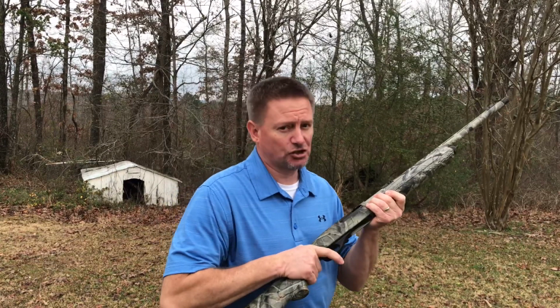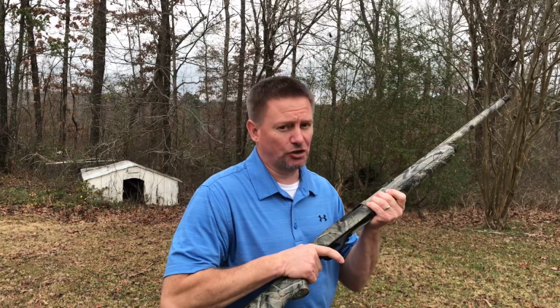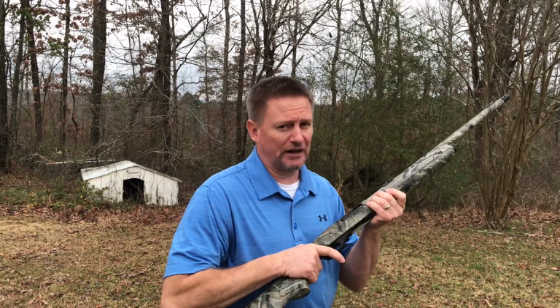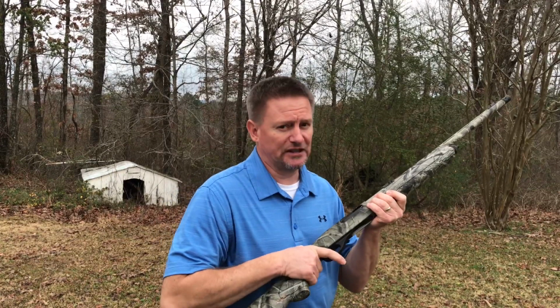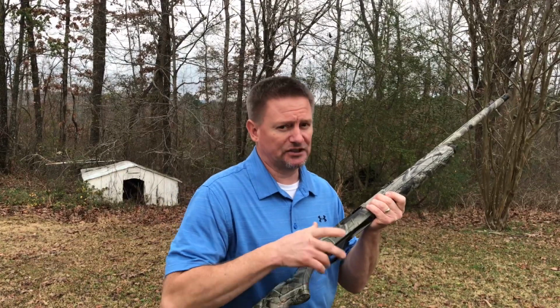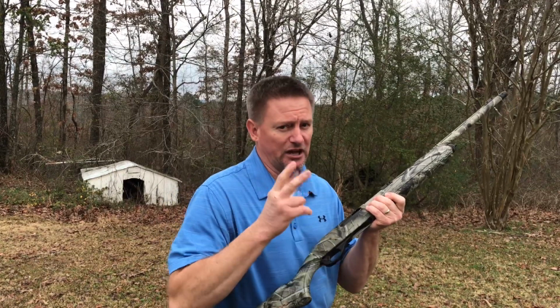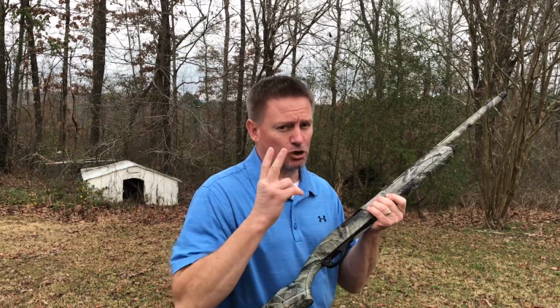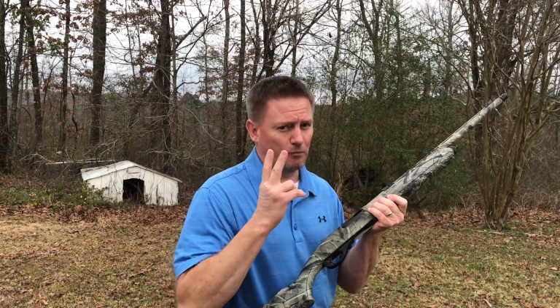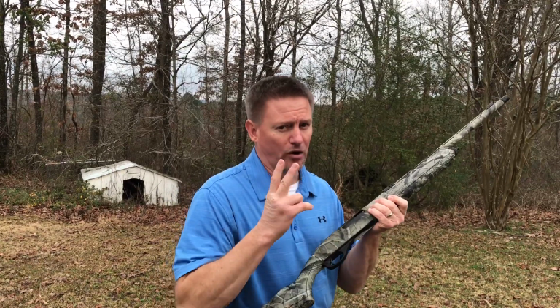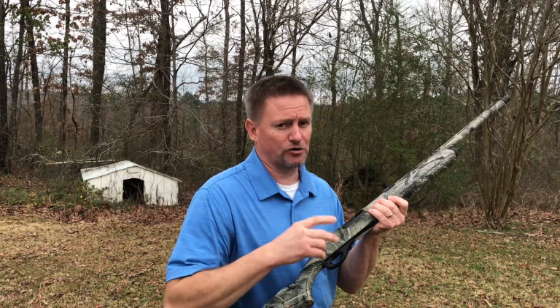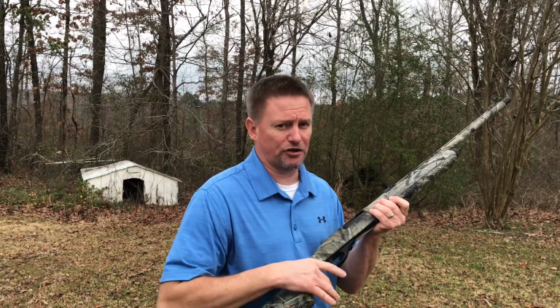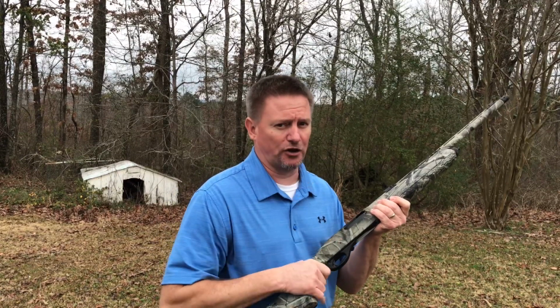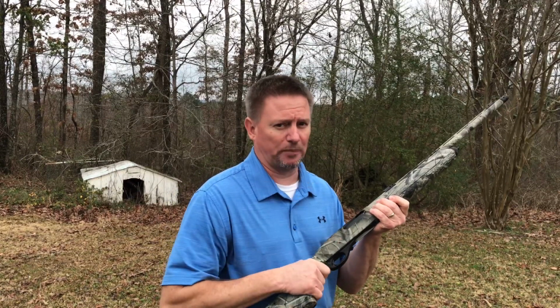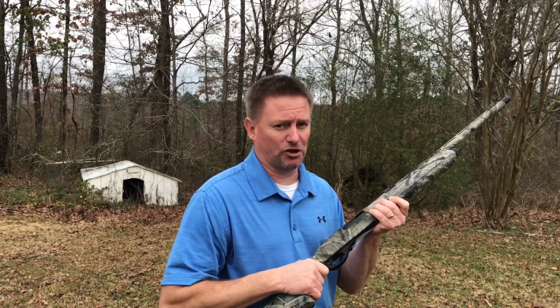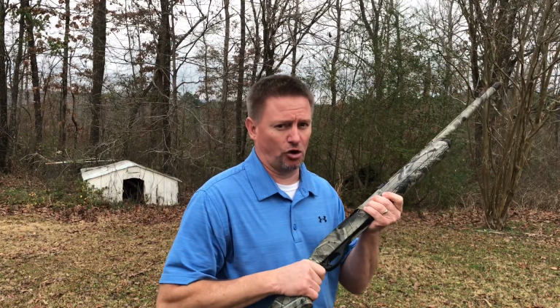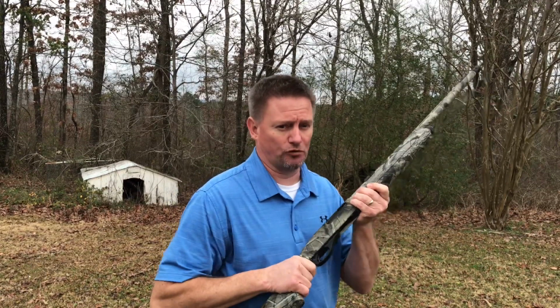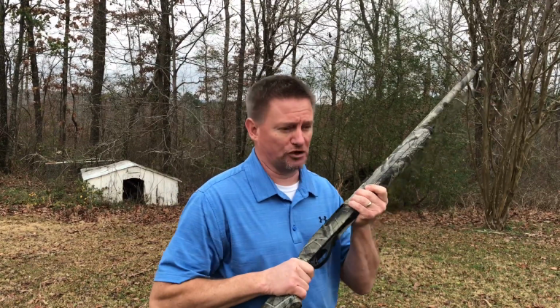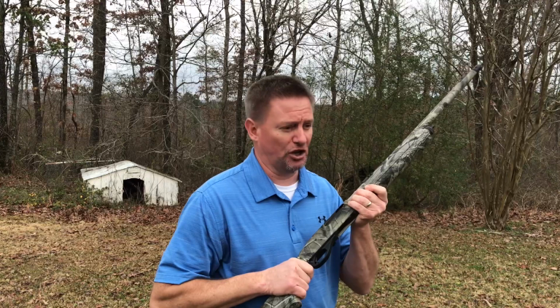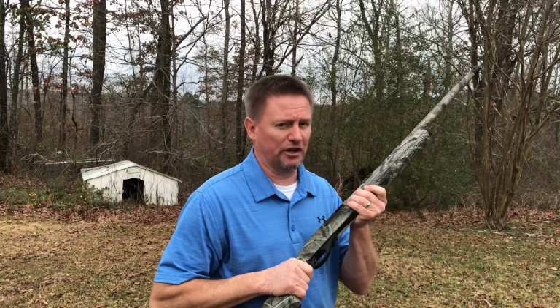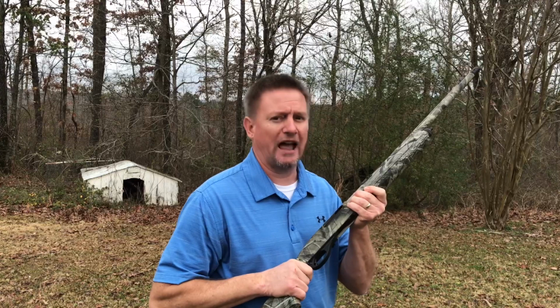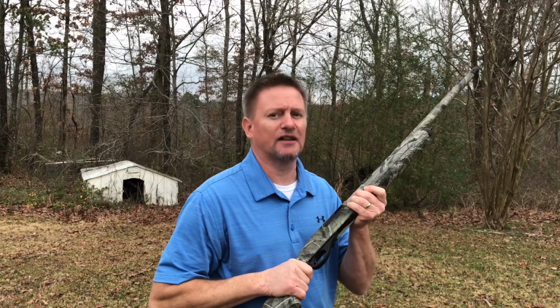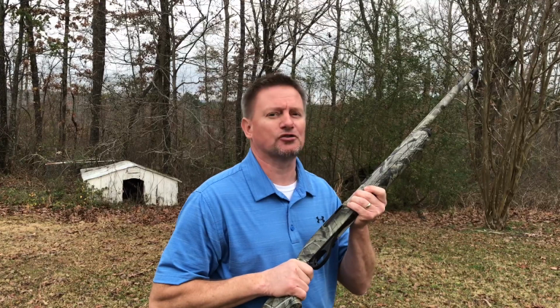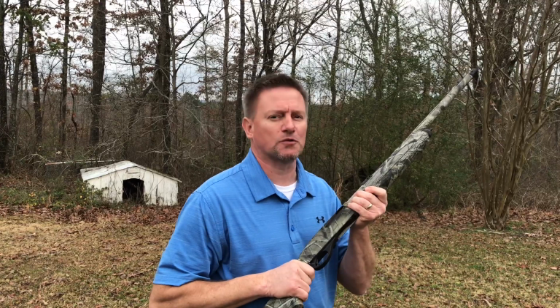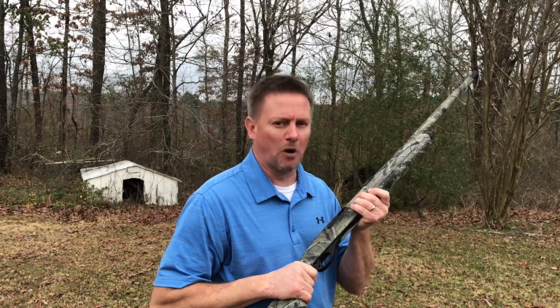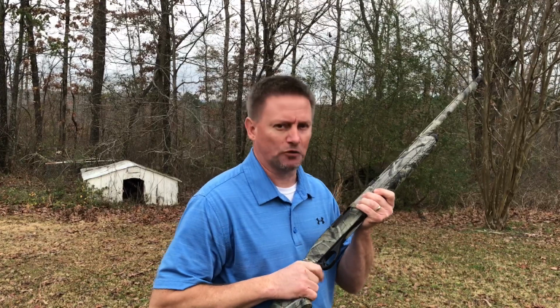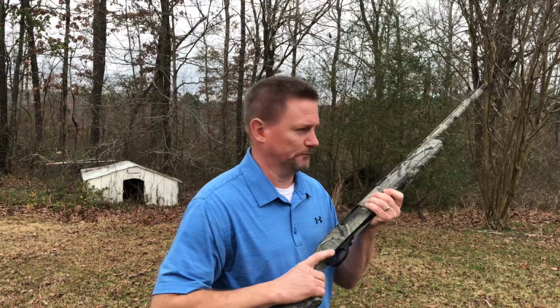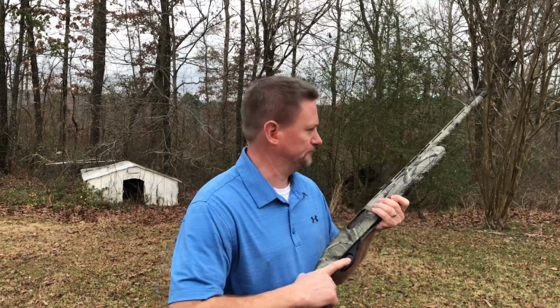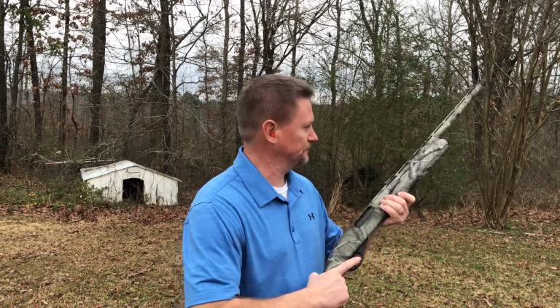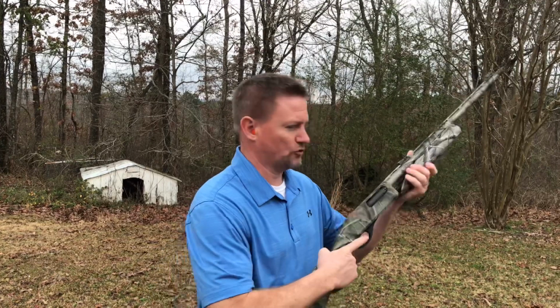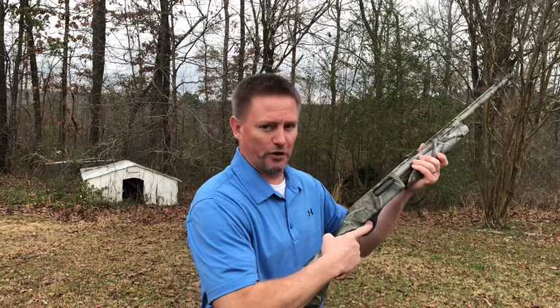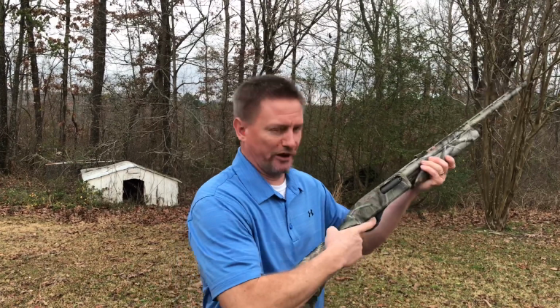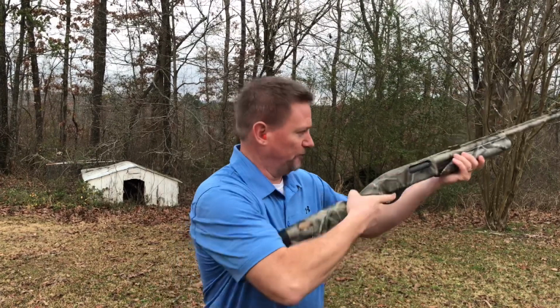Last year I did take two birds at 30 plus yards with this gun and smoked them. So here we go.